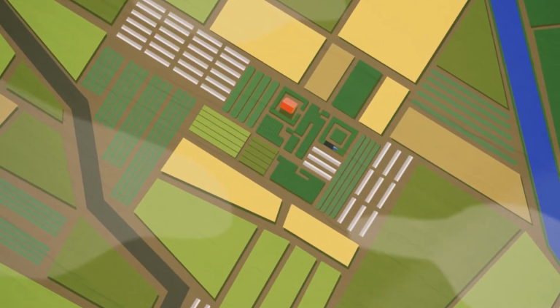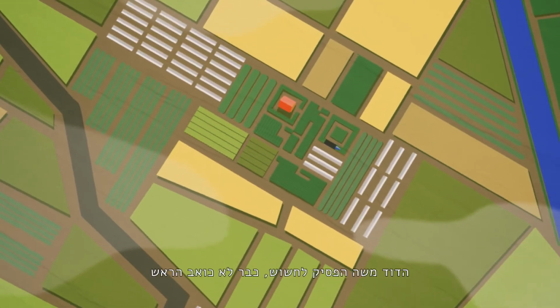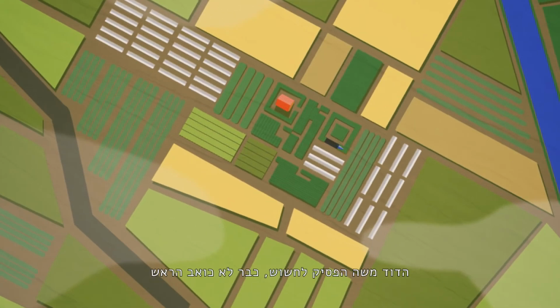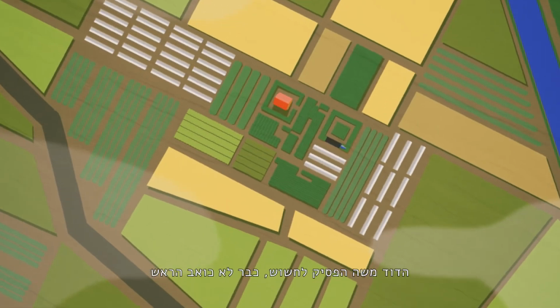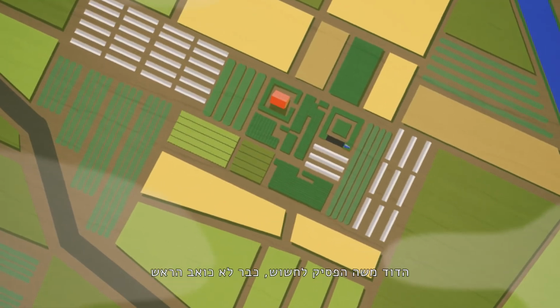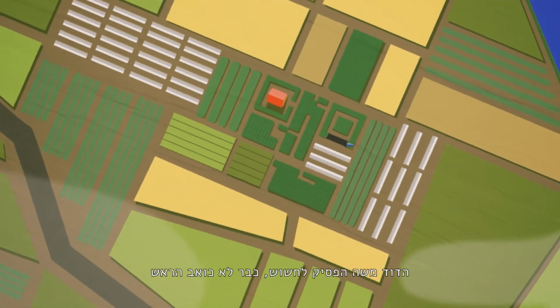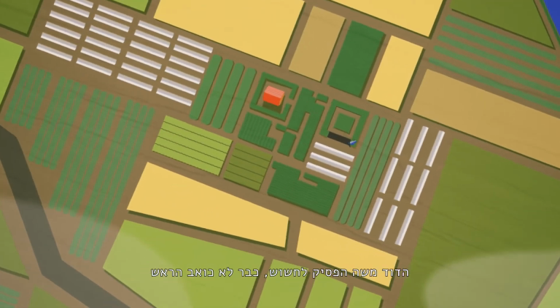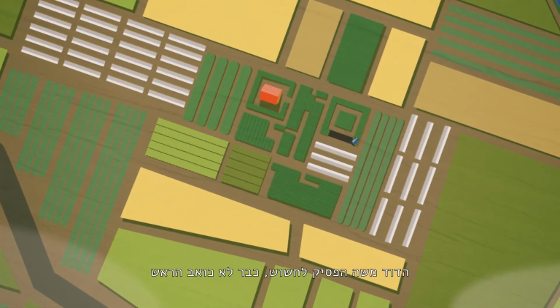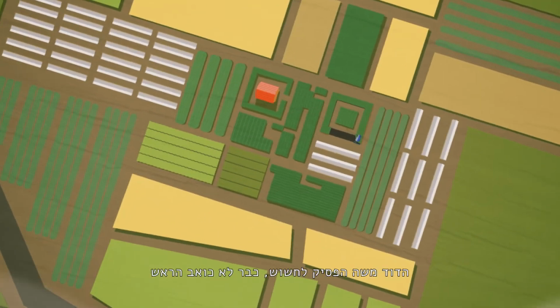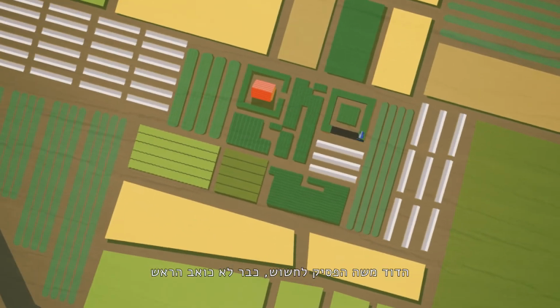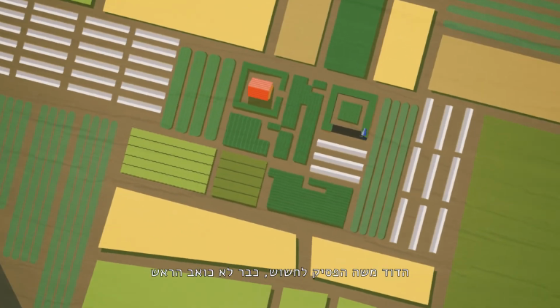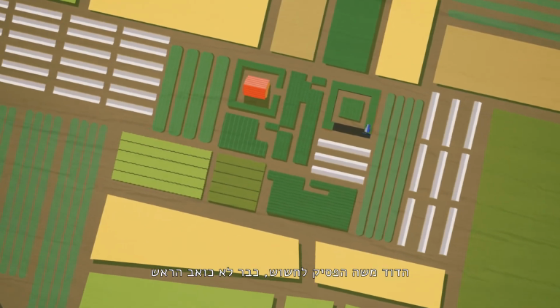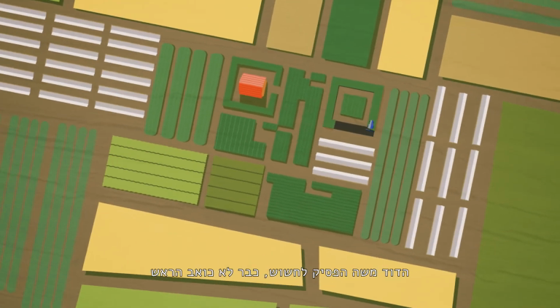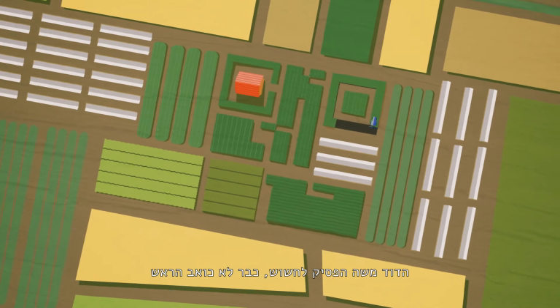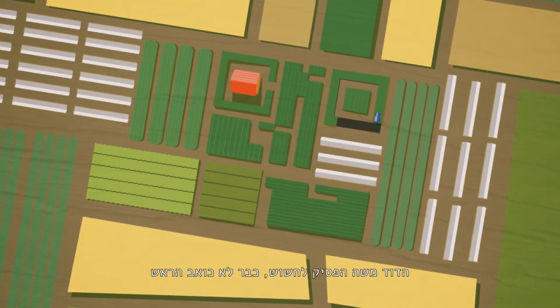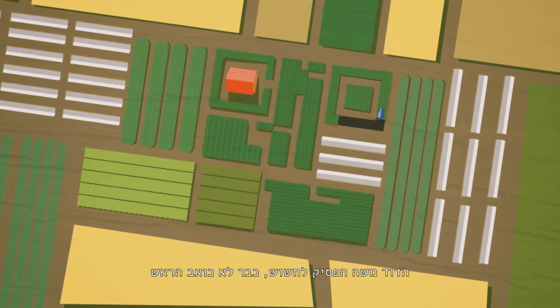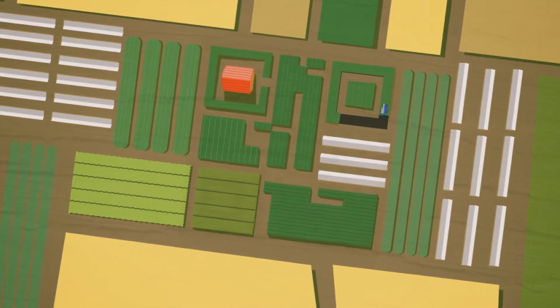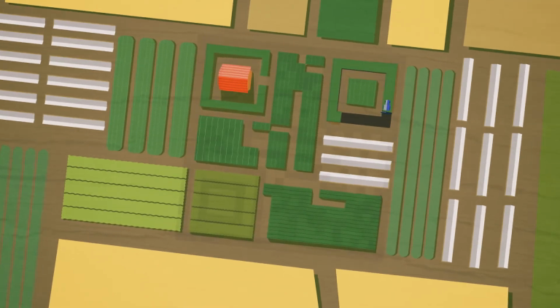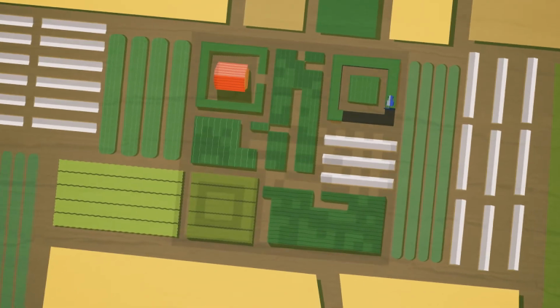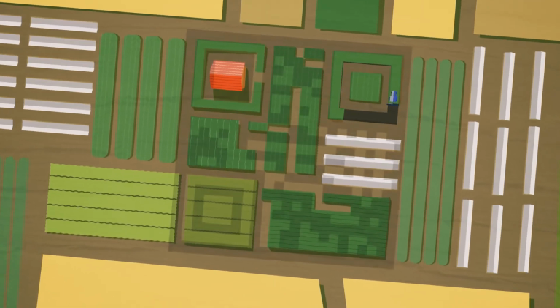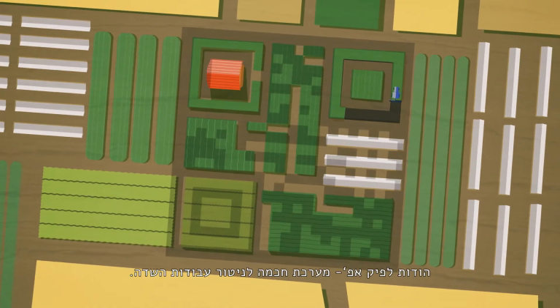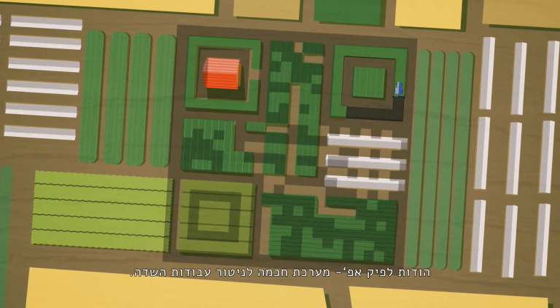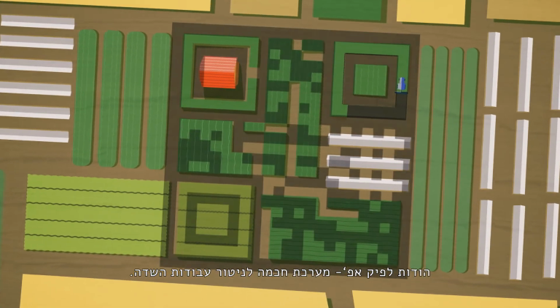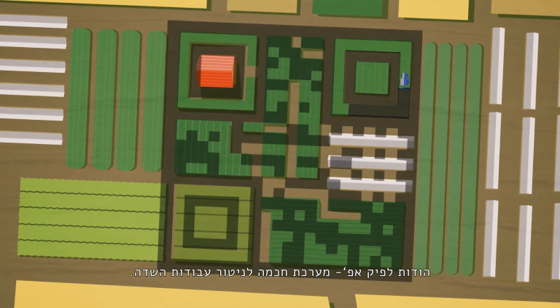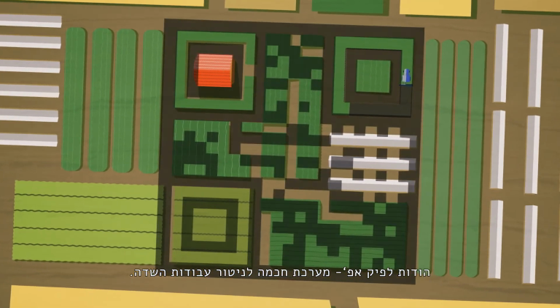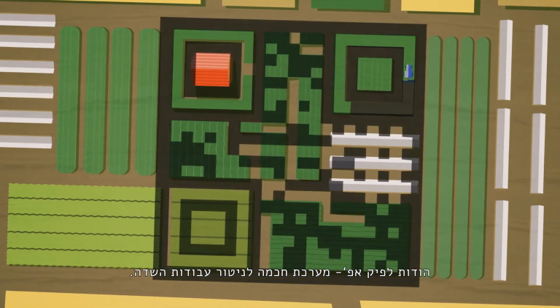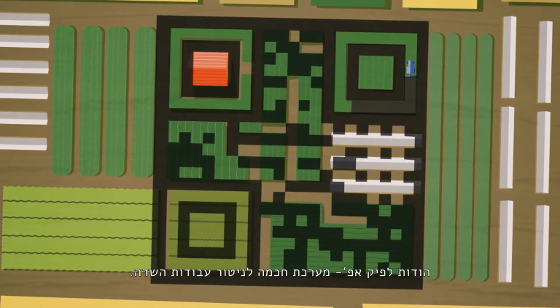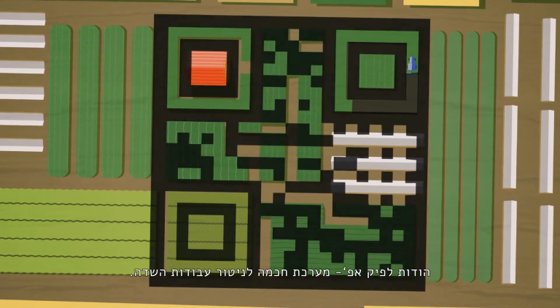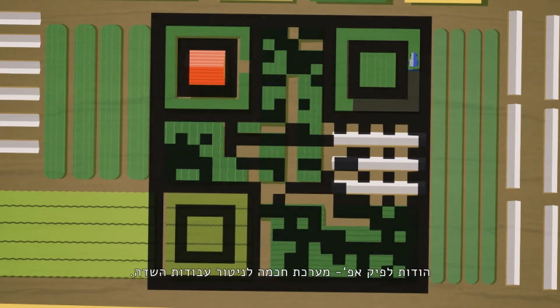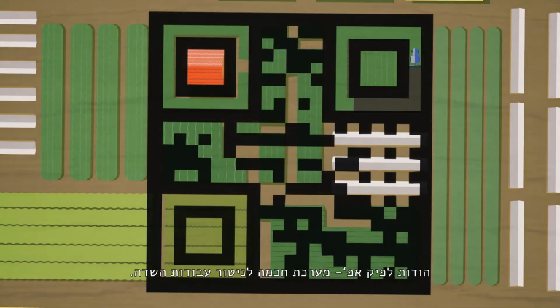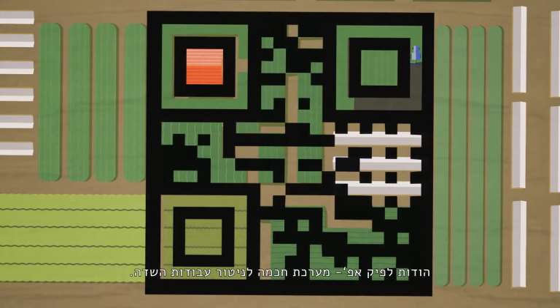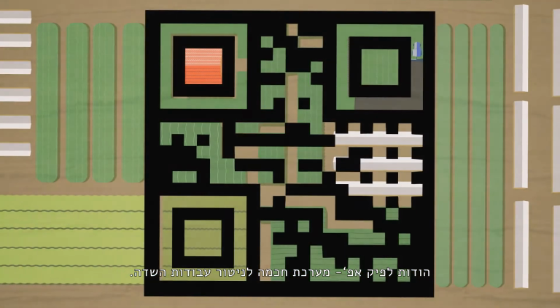Old MacDonald had a headache, but now he's in the know. Introducing PickApp — Intelligent Farming System.